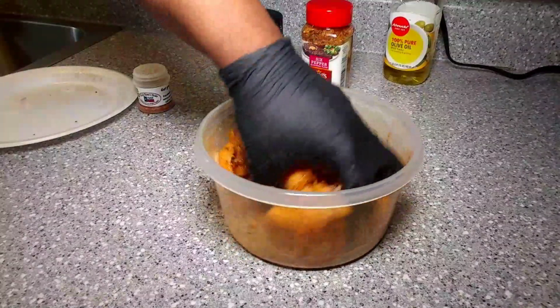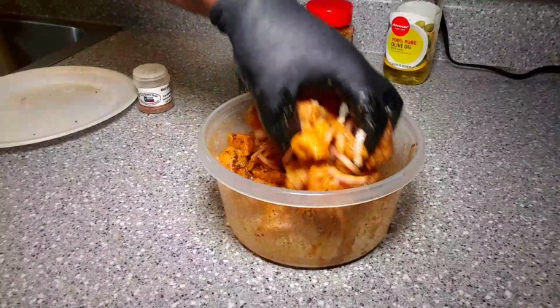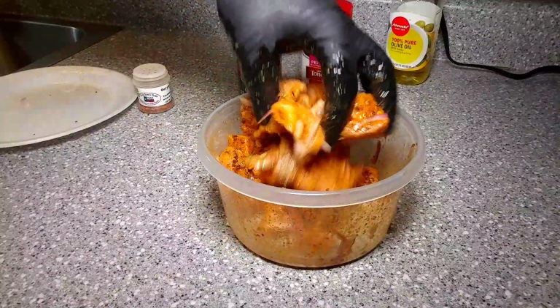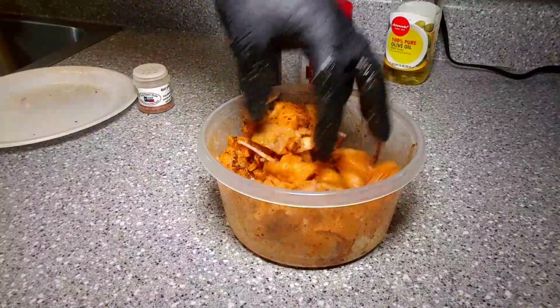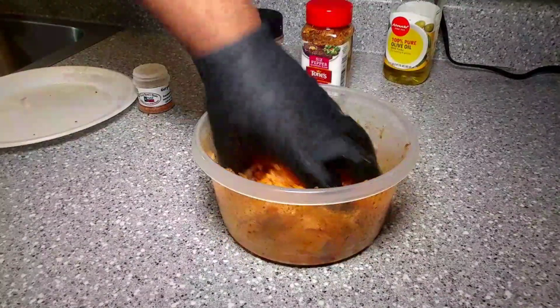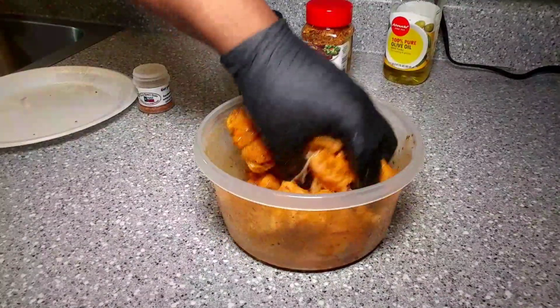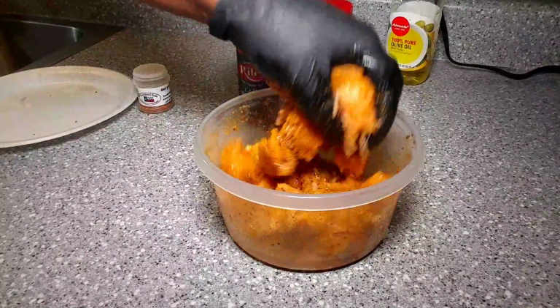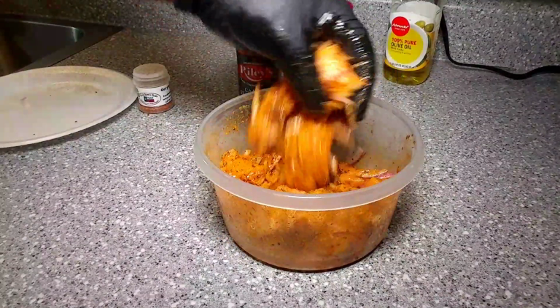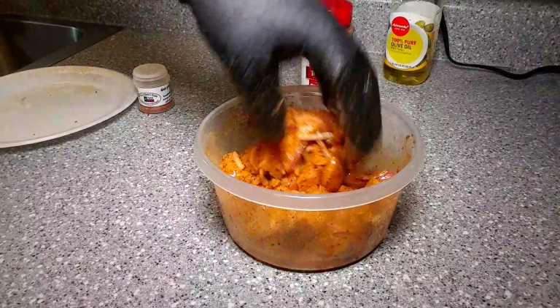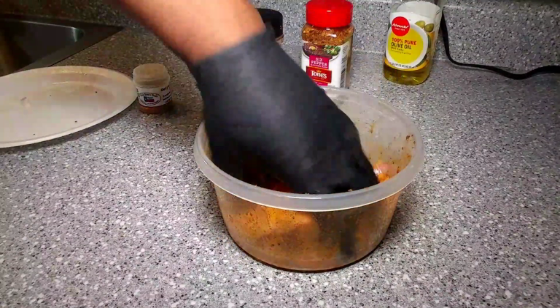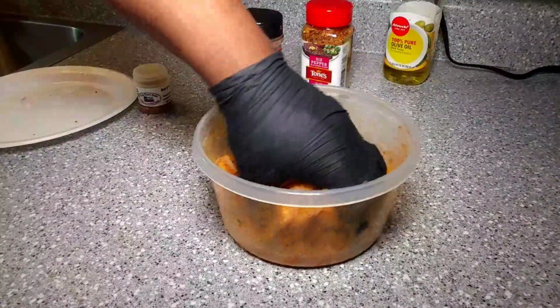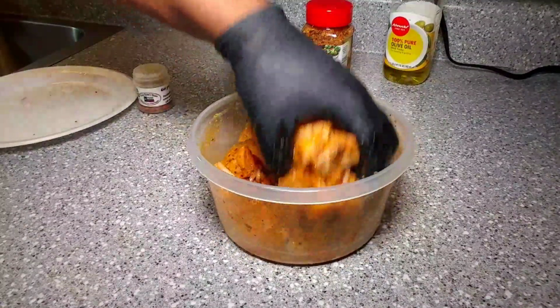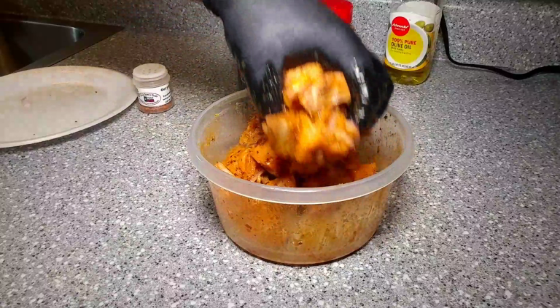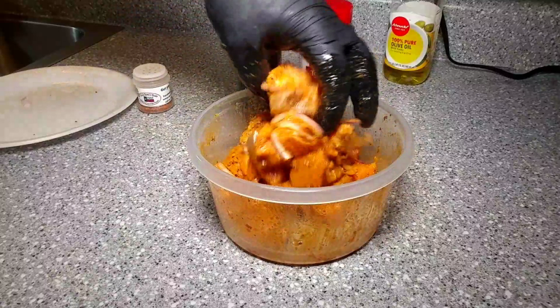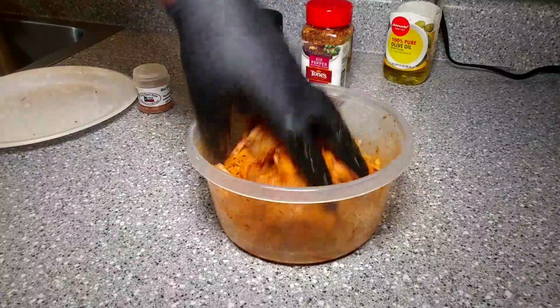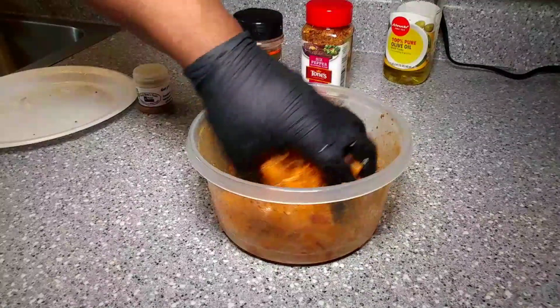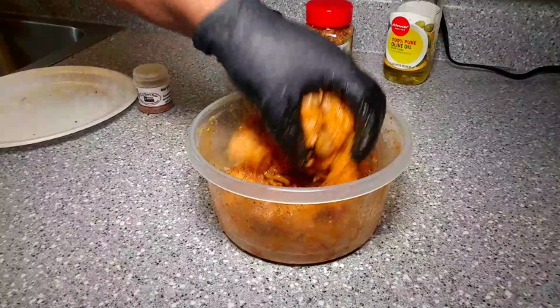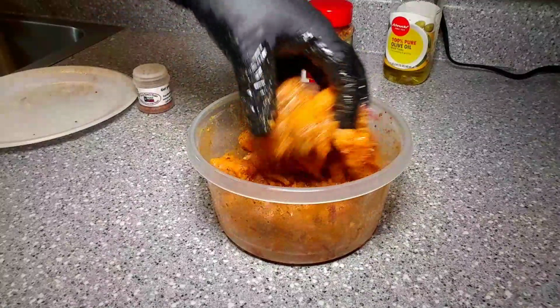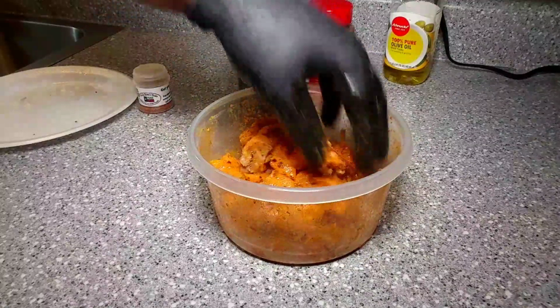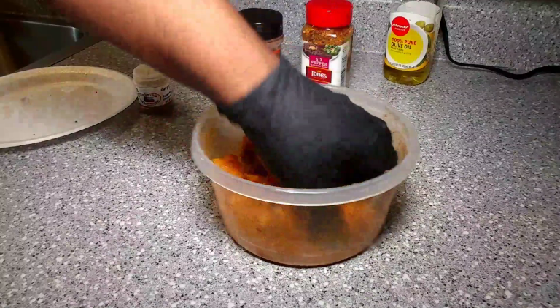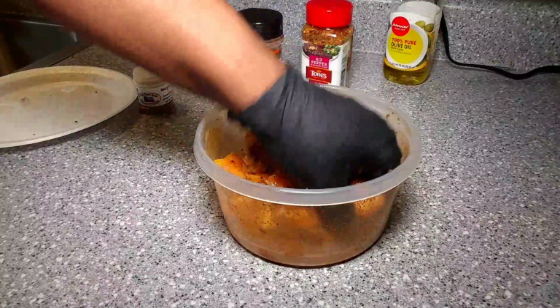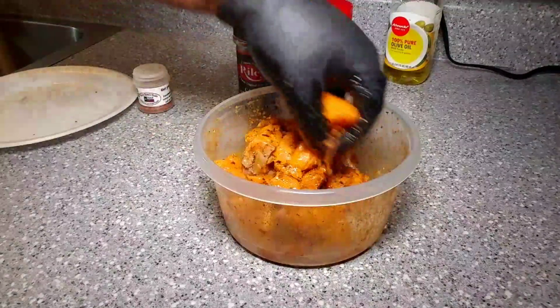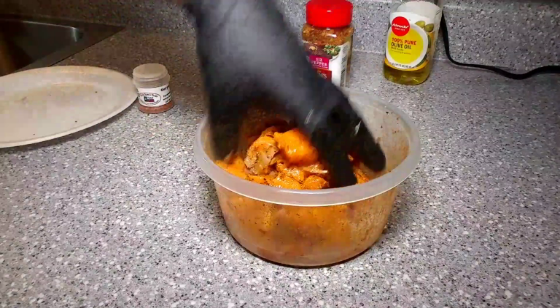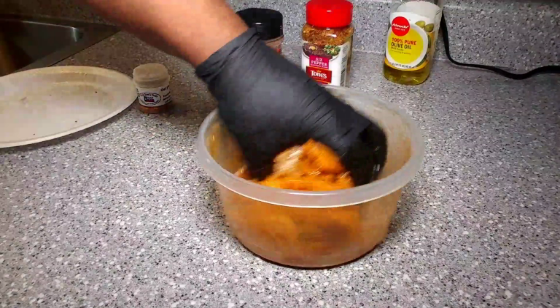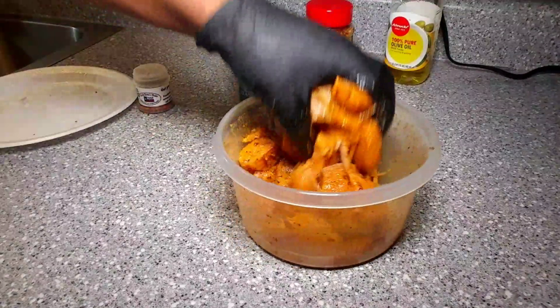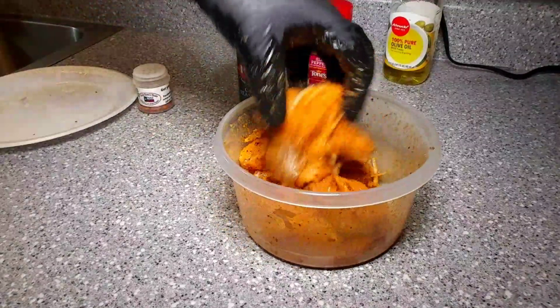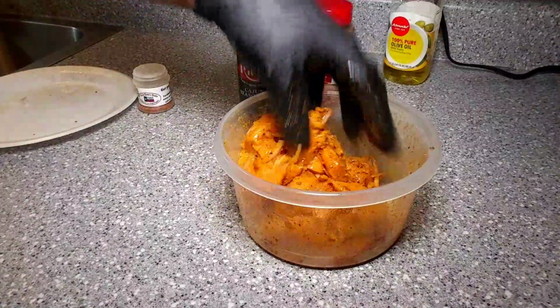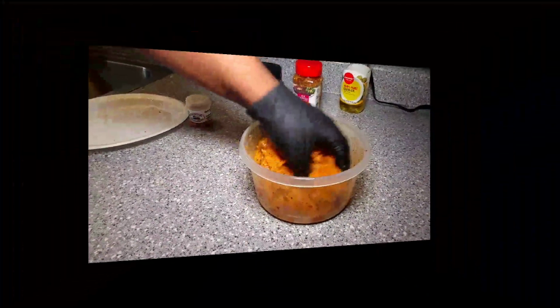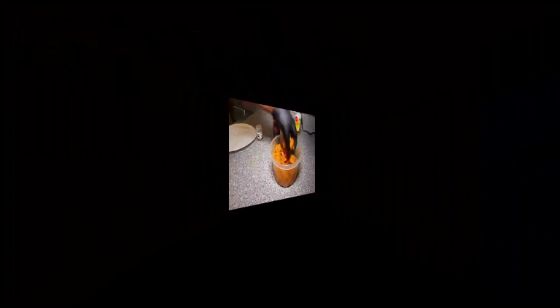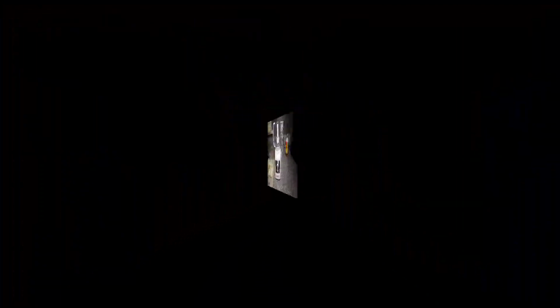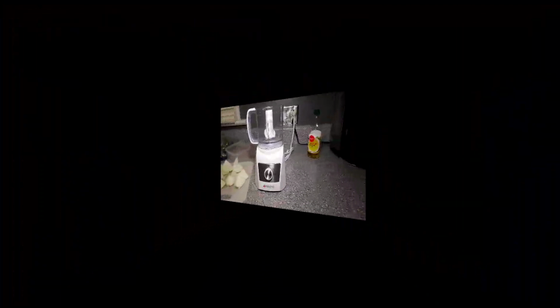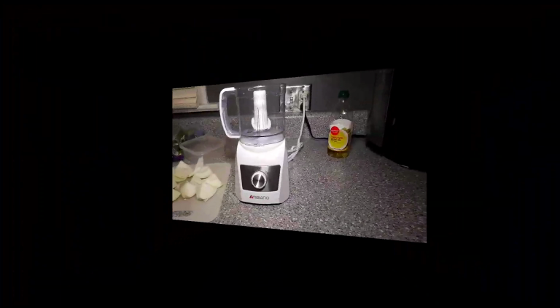Once the salmon is nice and coated, we're going to go into our refrigerator for about 30 to 45 minutes and let that marinate.